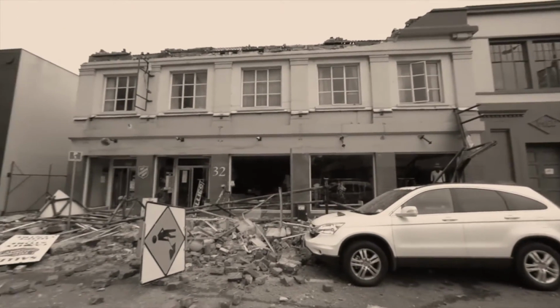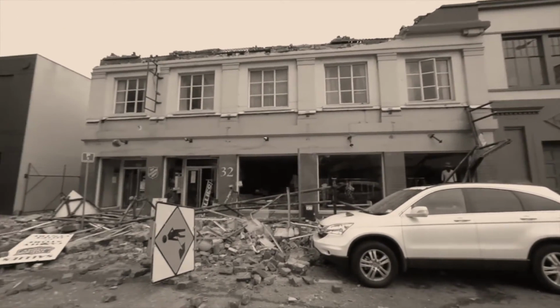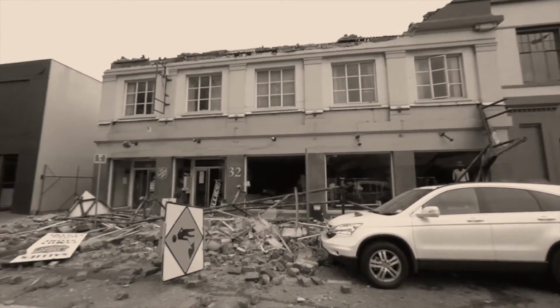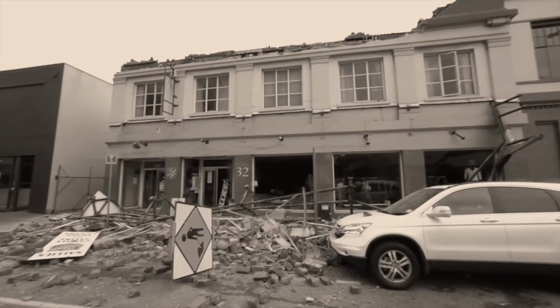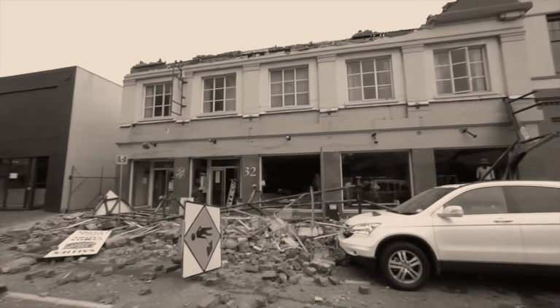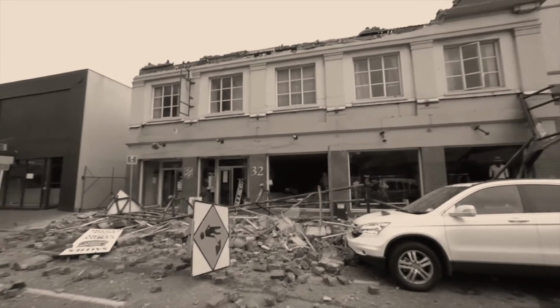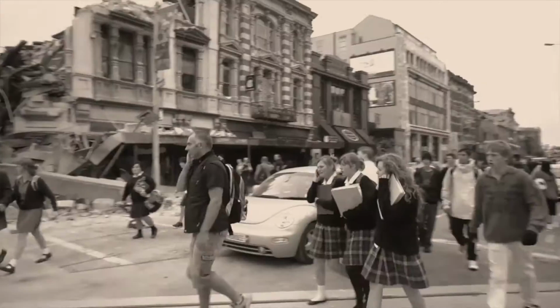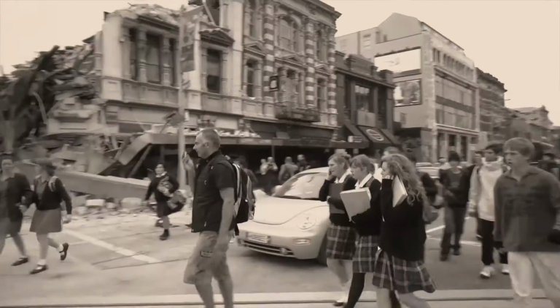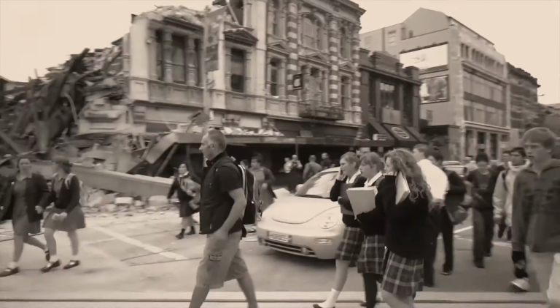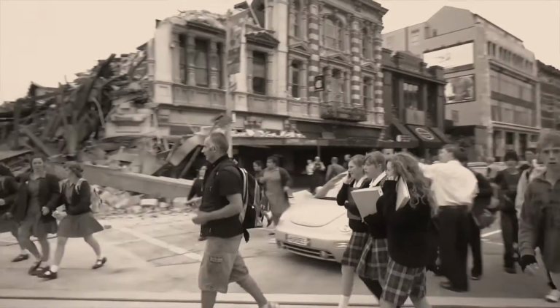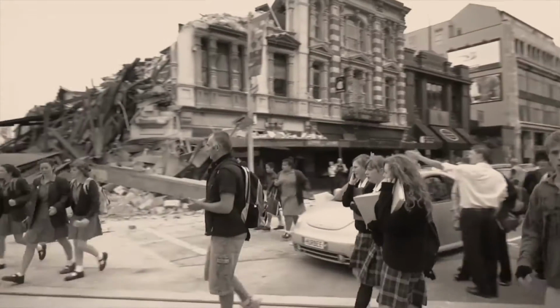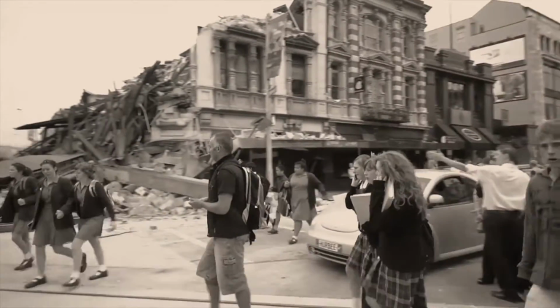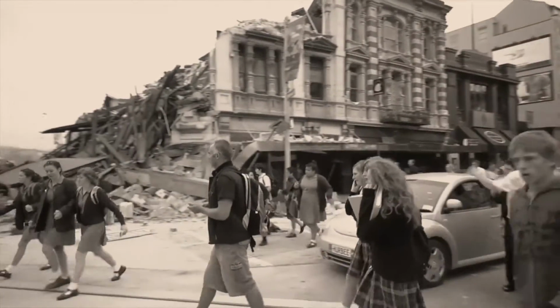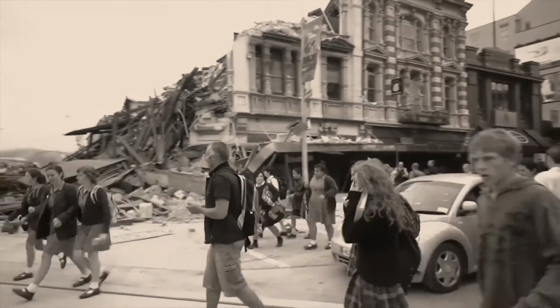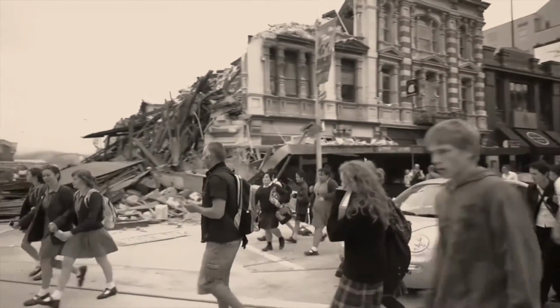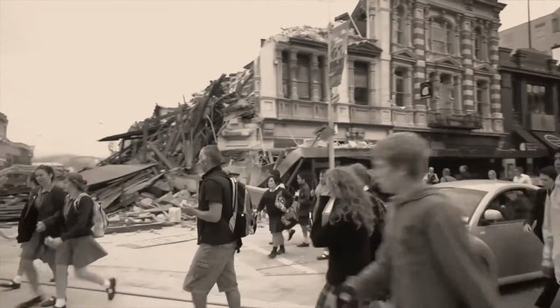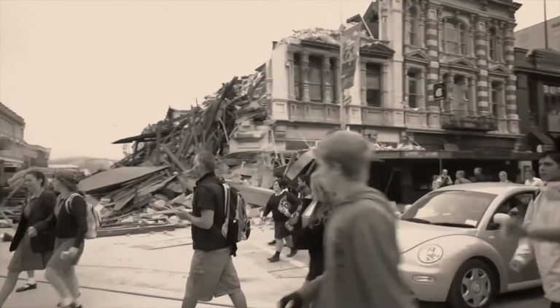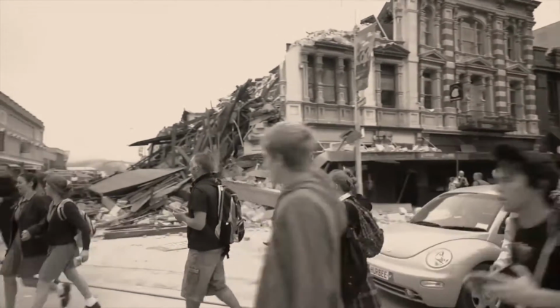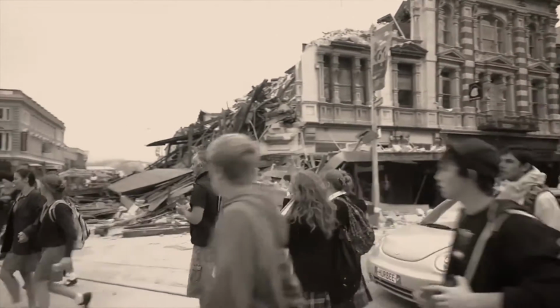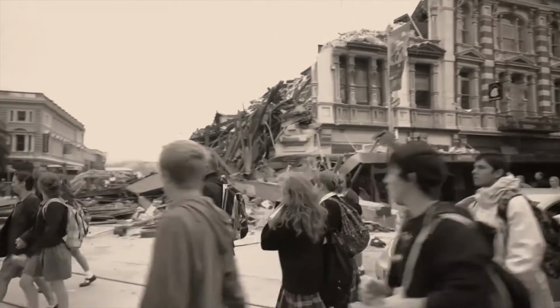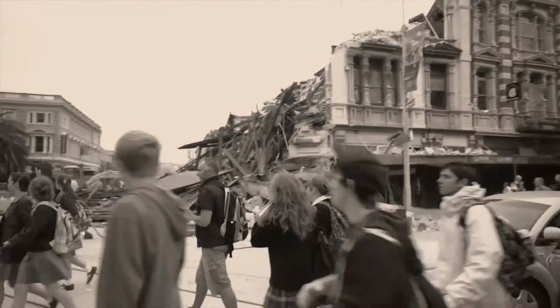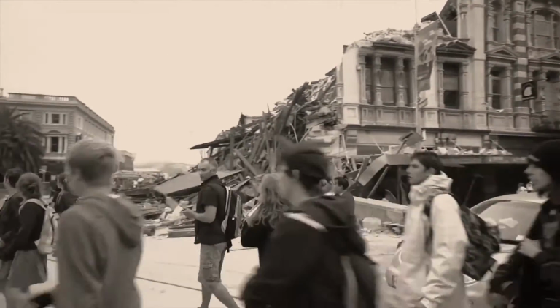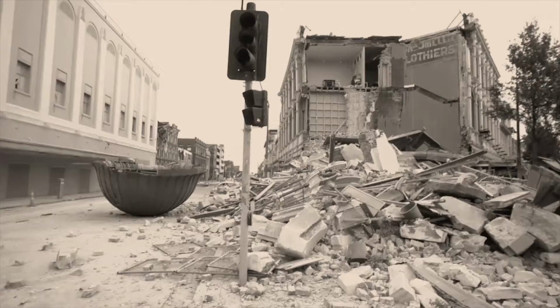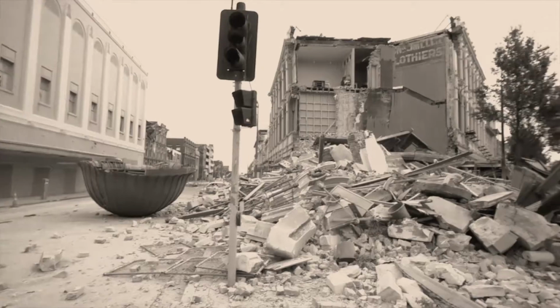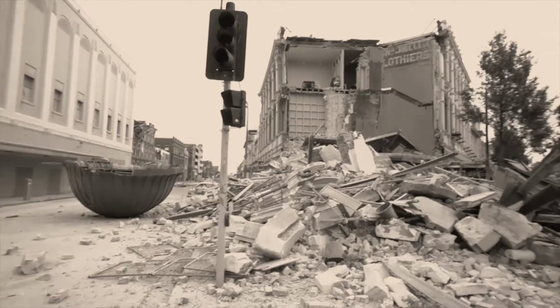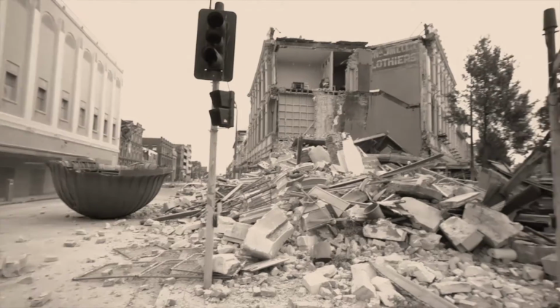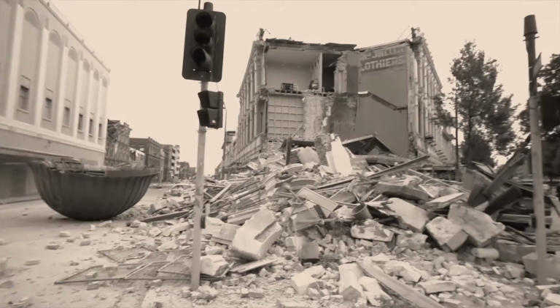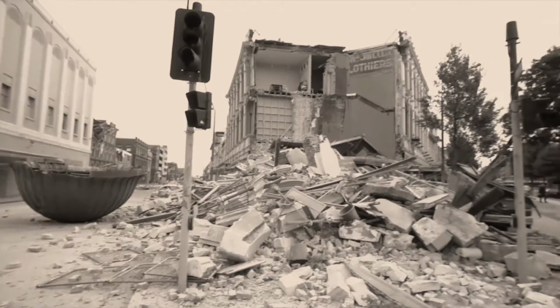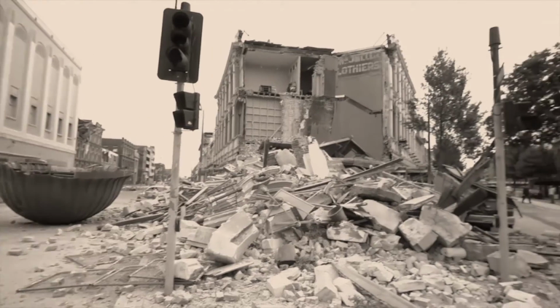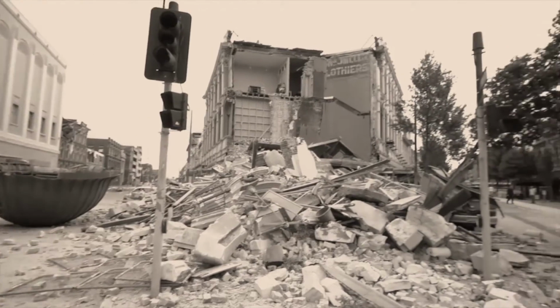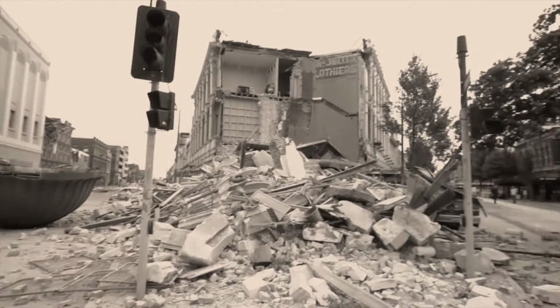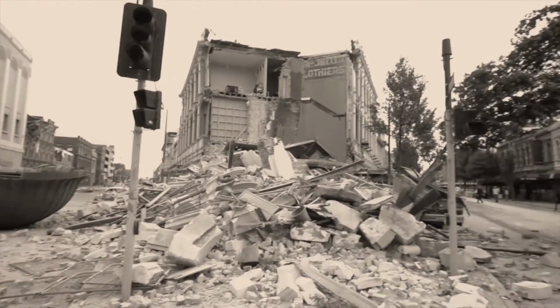Since the 7.1 earthquake in September 2010, Christchurch has experienced over 11,000 aftershocks, causing widespread damage.